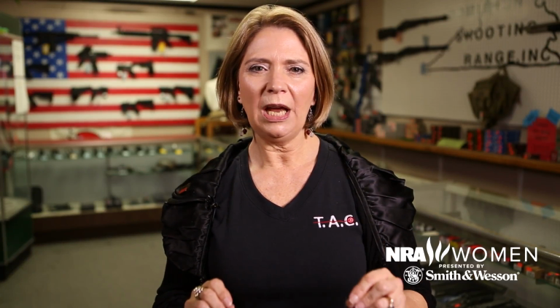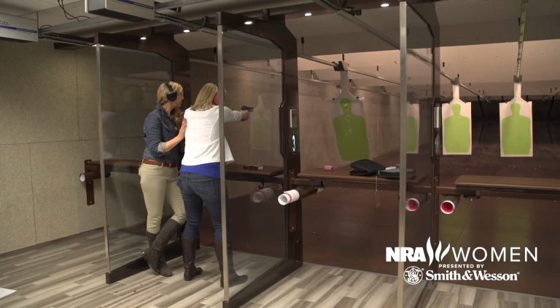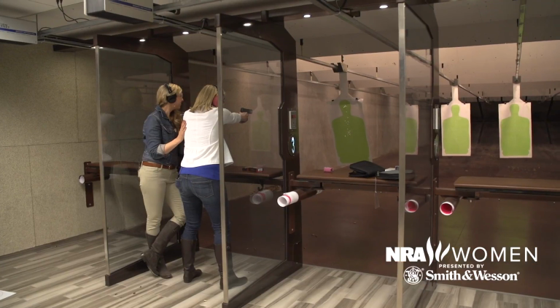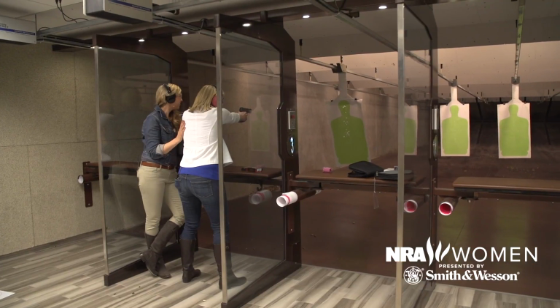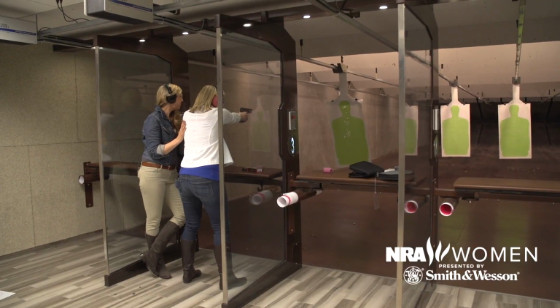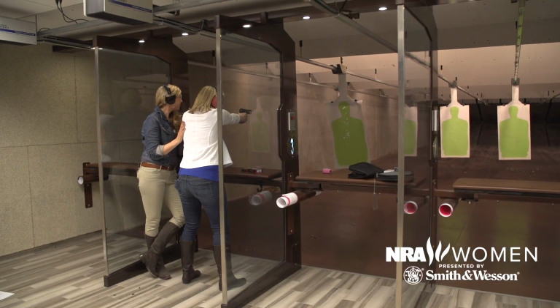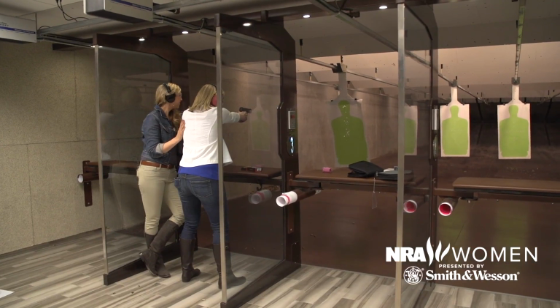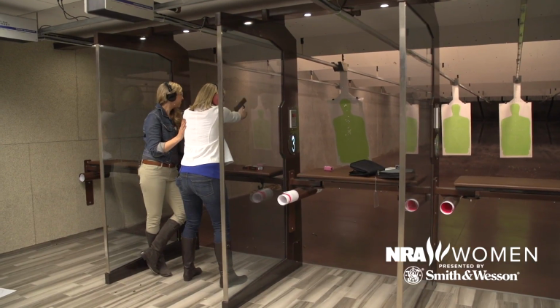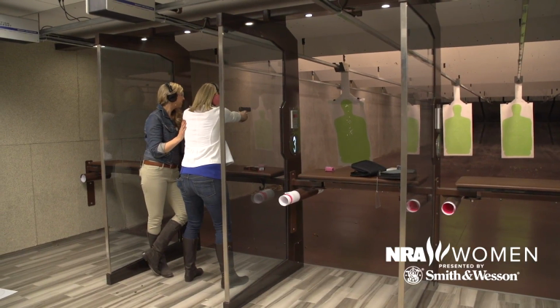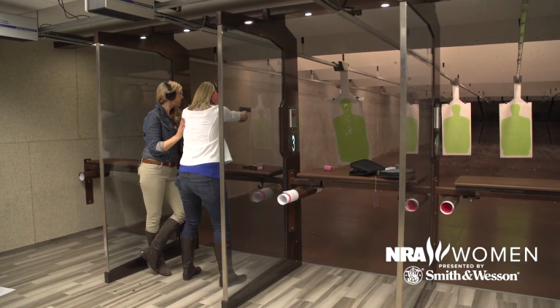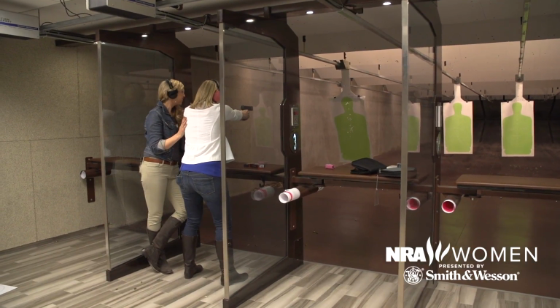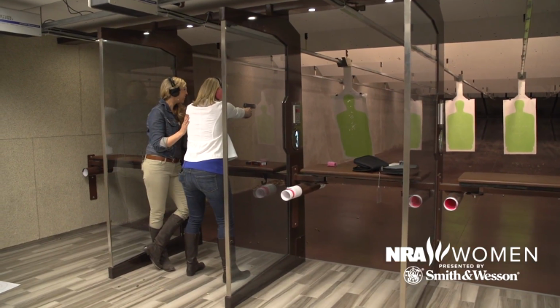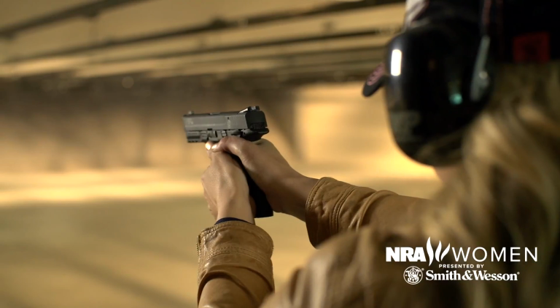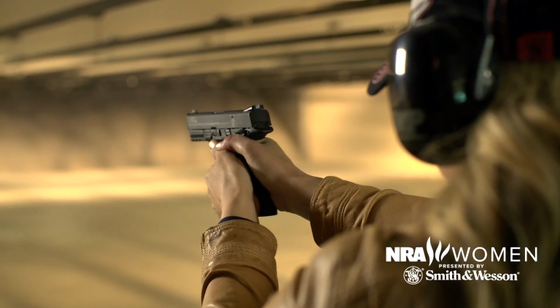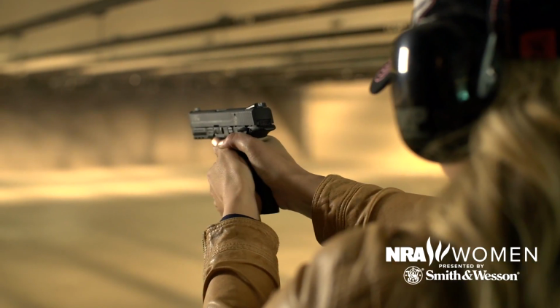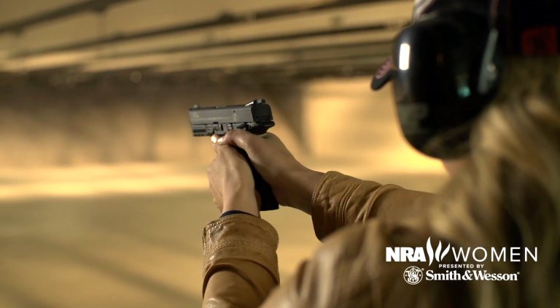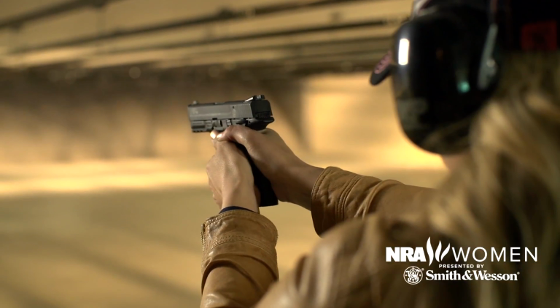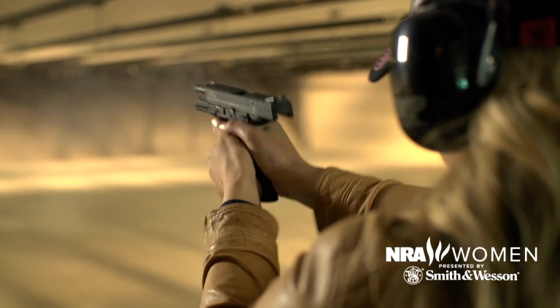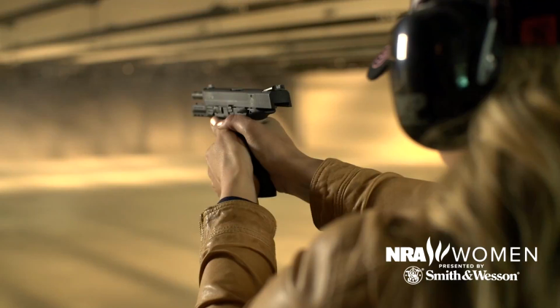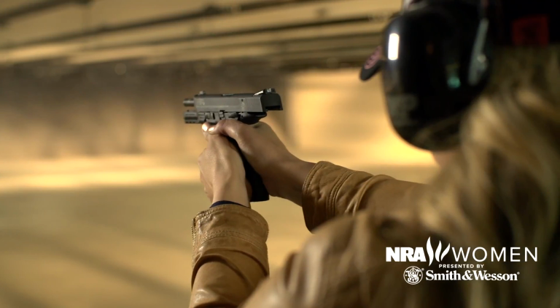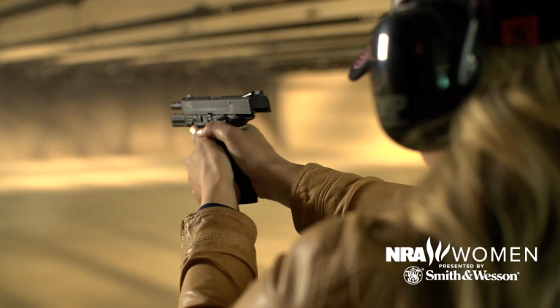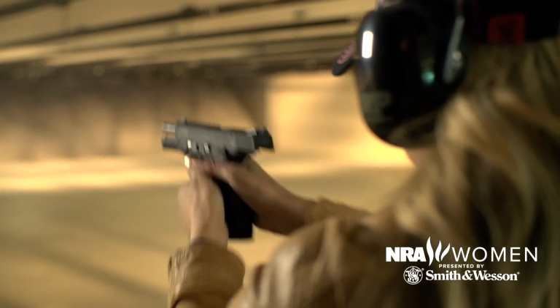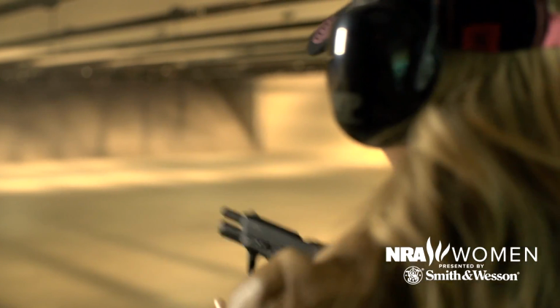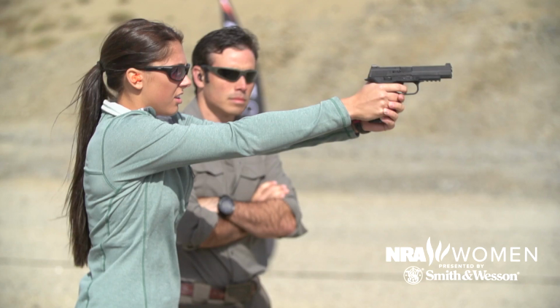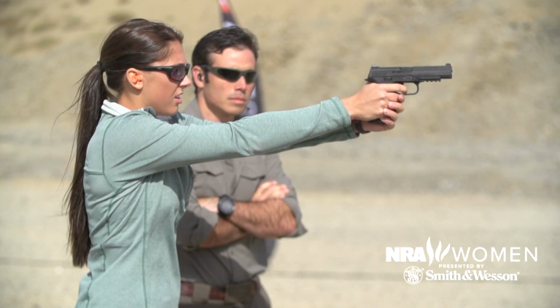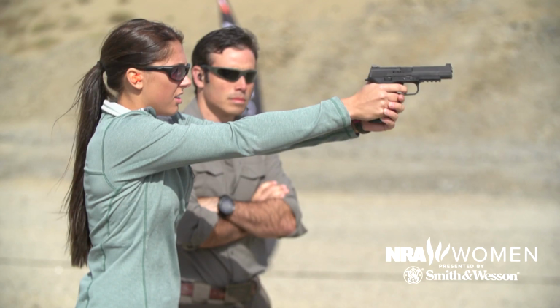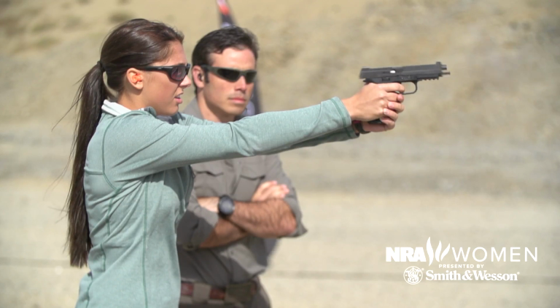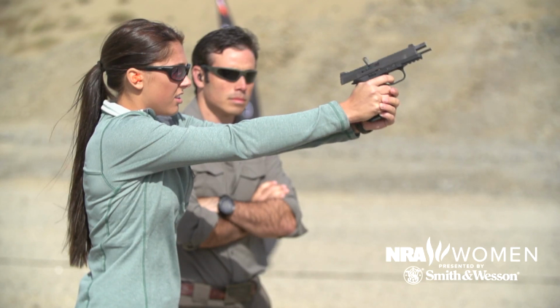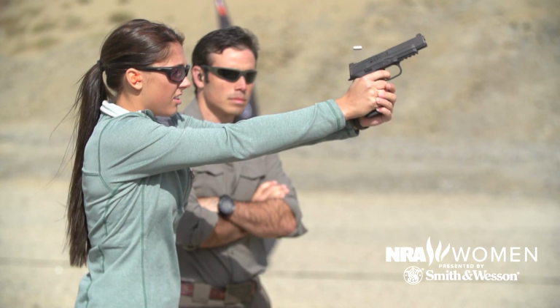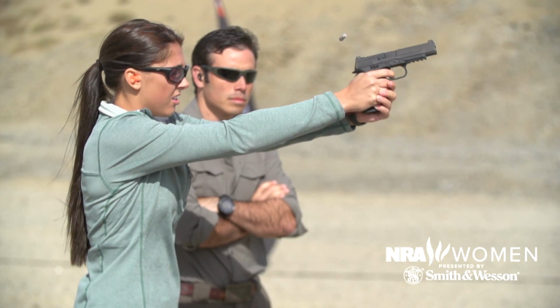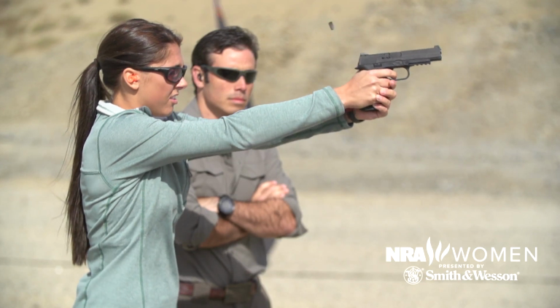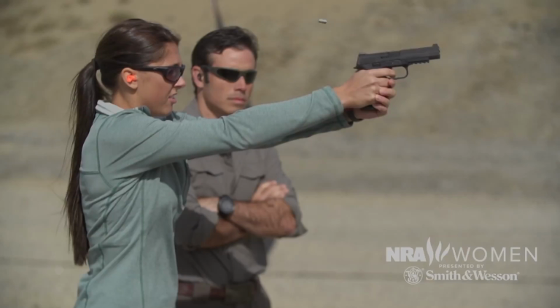Ultimately, deciding between the two types of handgun is a personal choice. I recommend you go to the range, try both types, and find out which one suits you best.